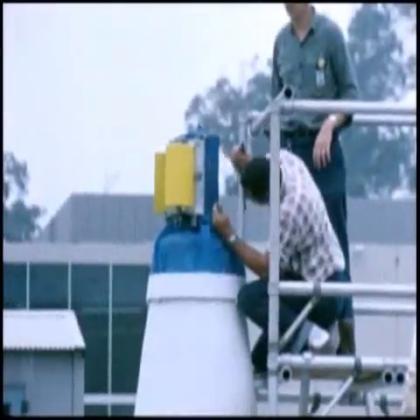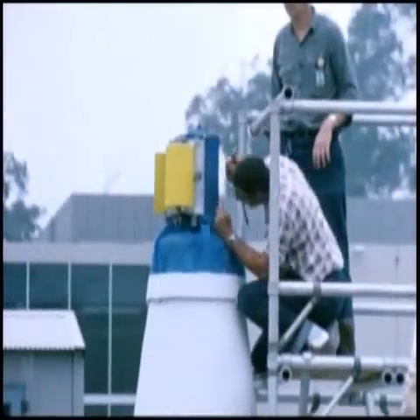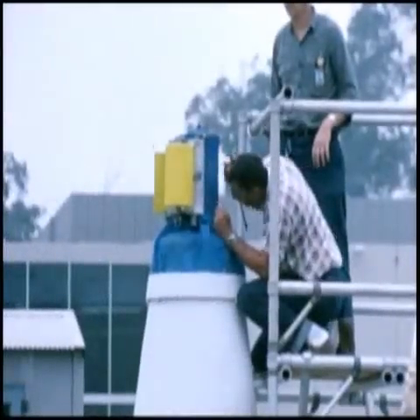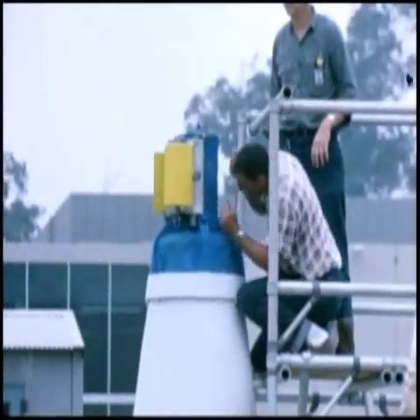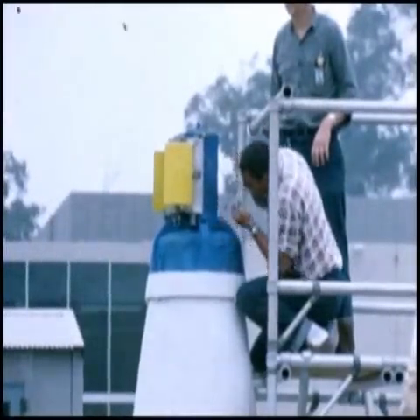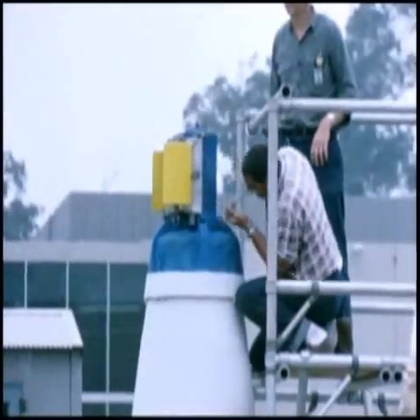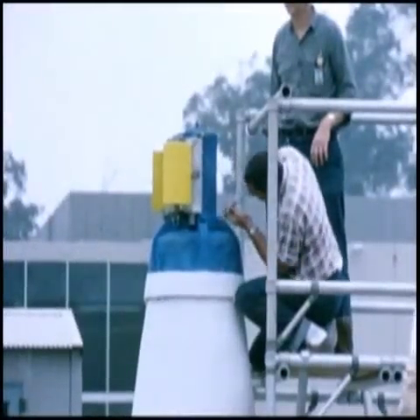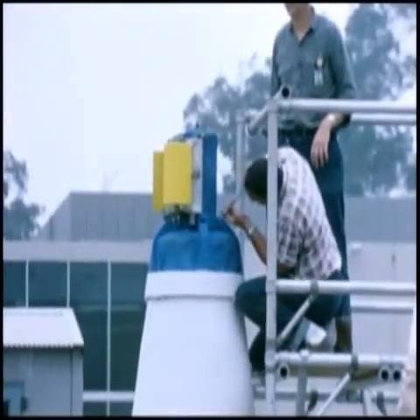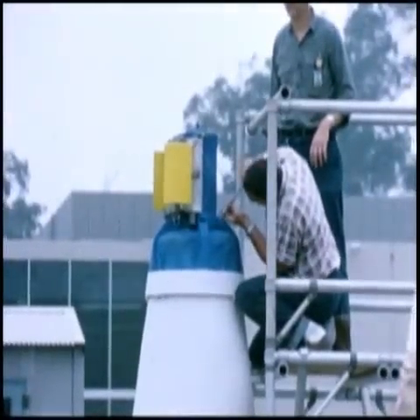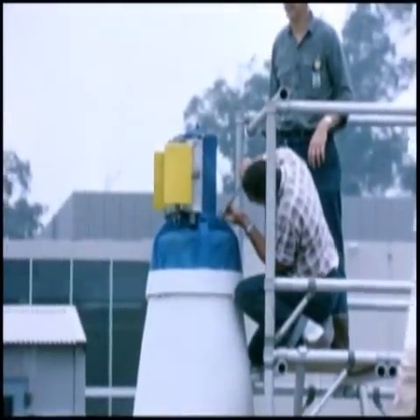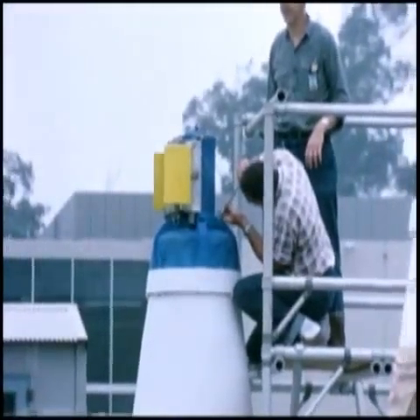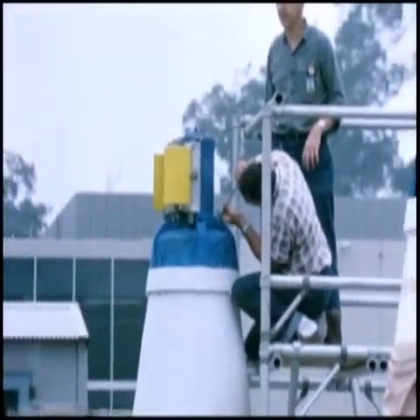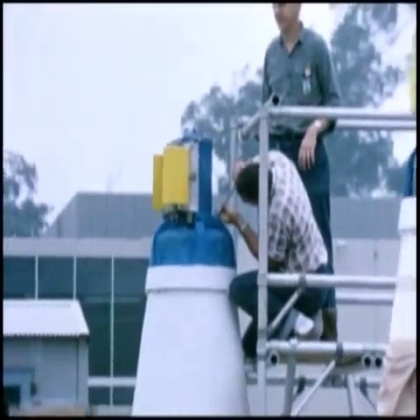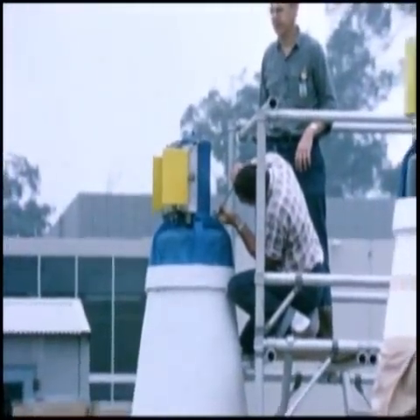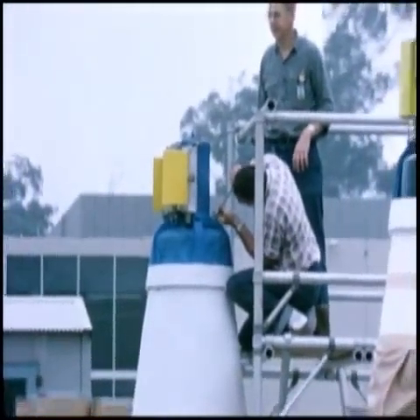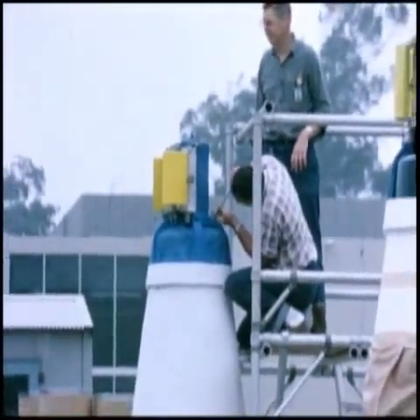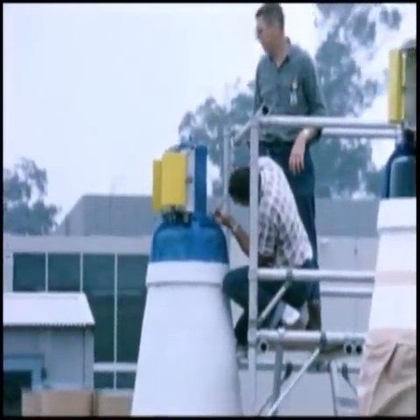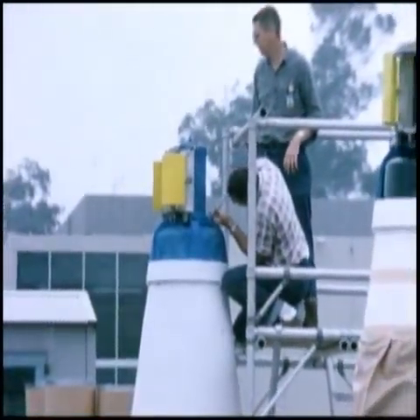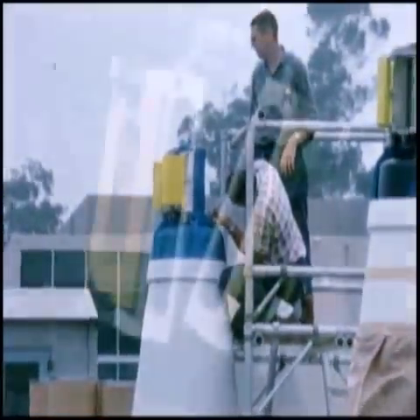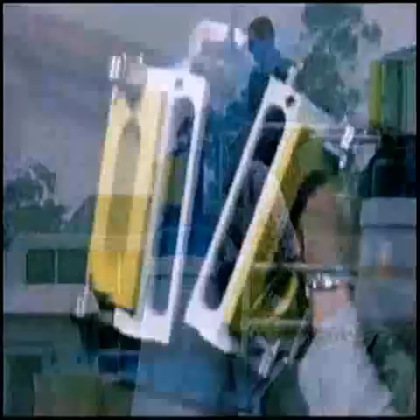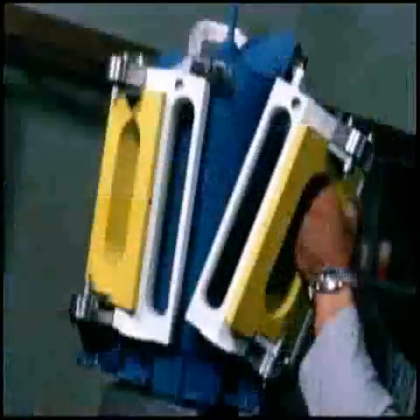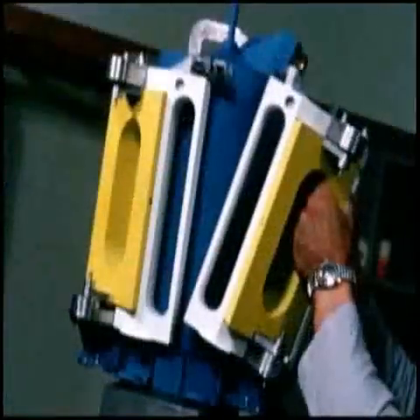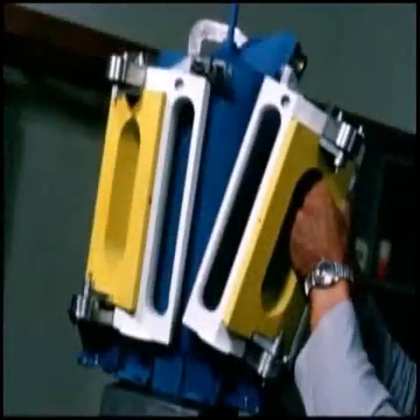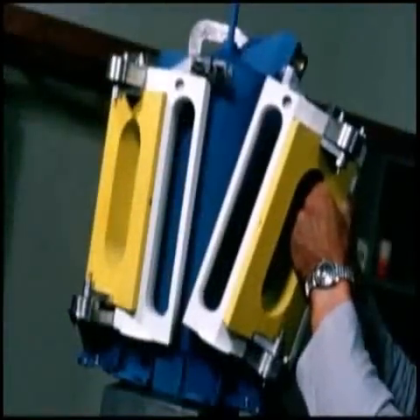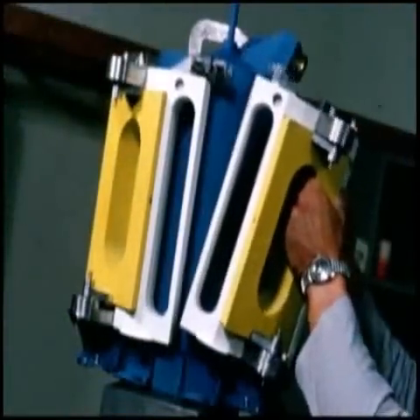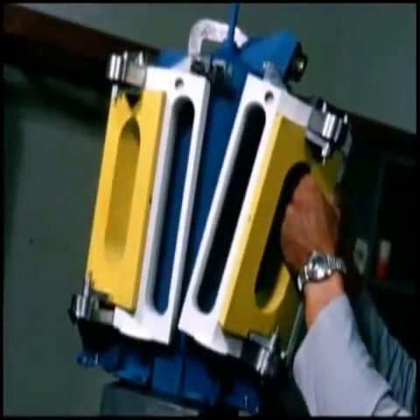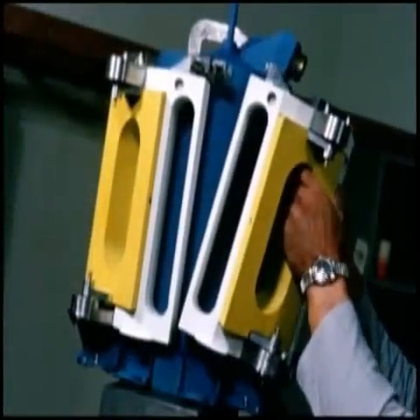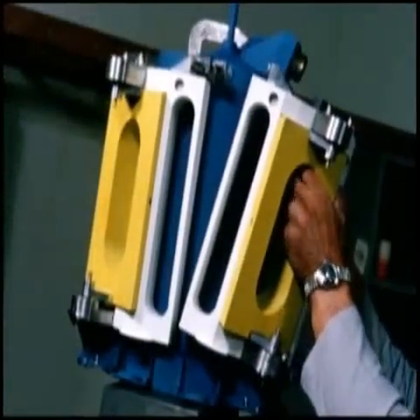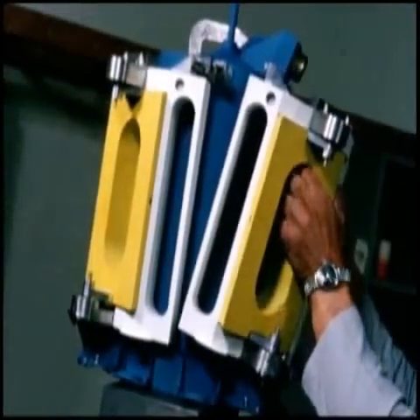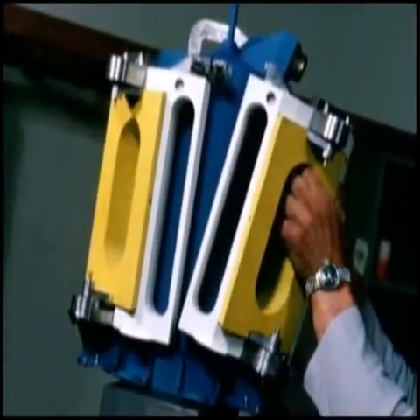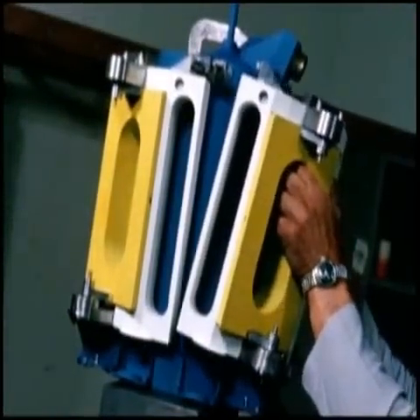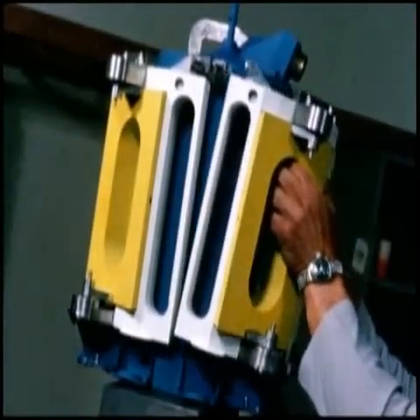Mockup reactors and systems utilizing dummy fuel elements were fabricated for each of these tests.